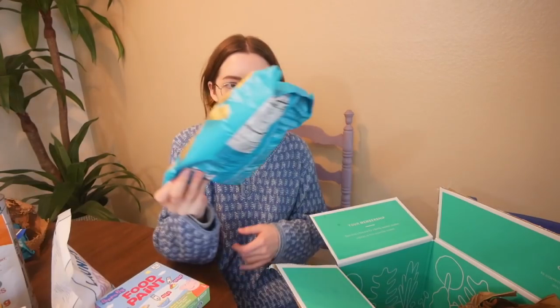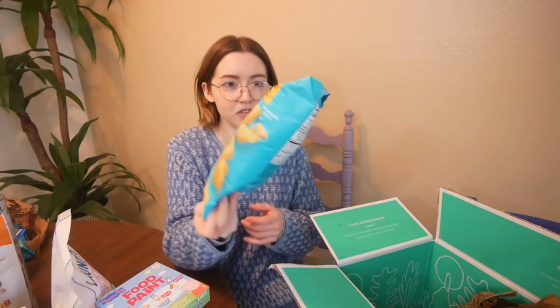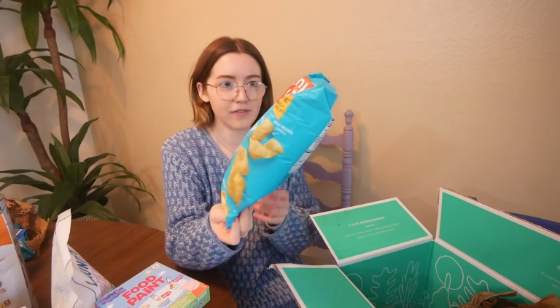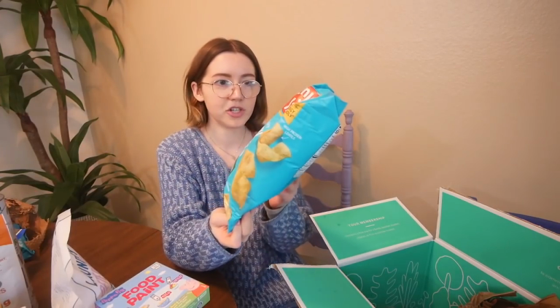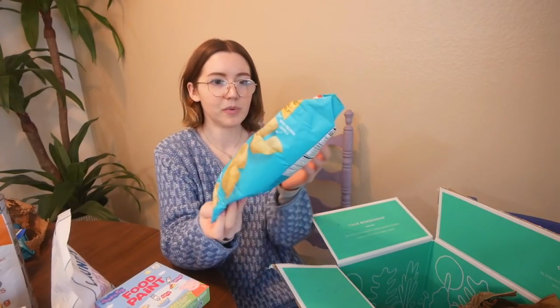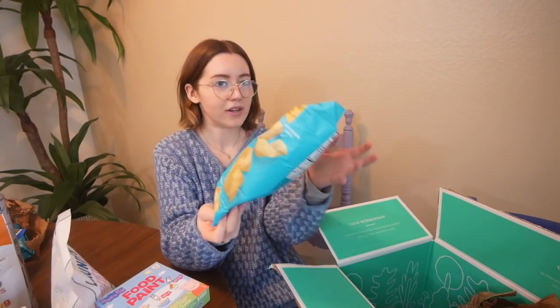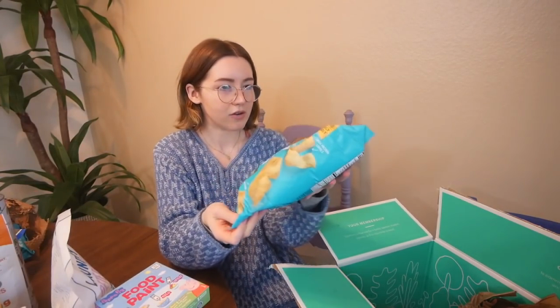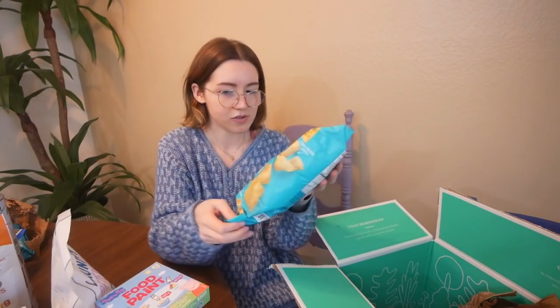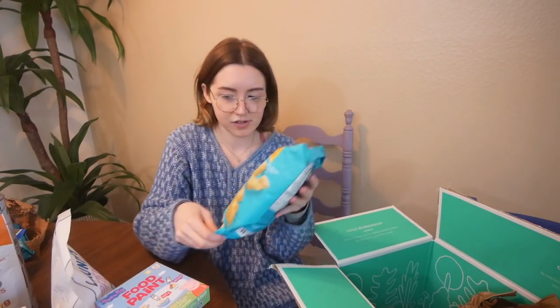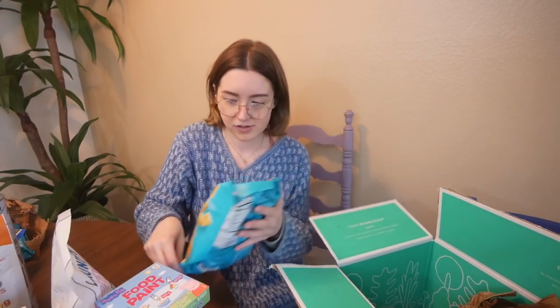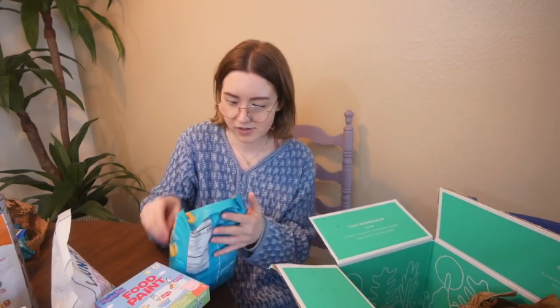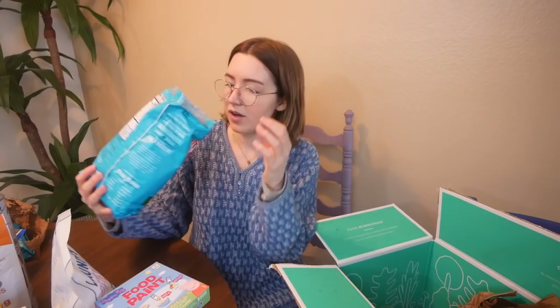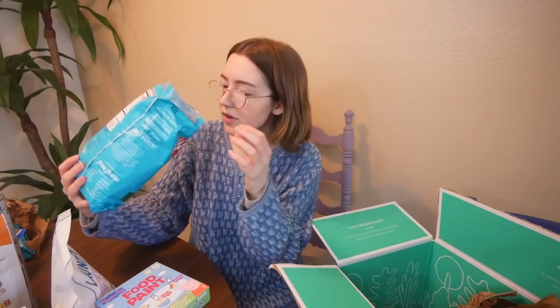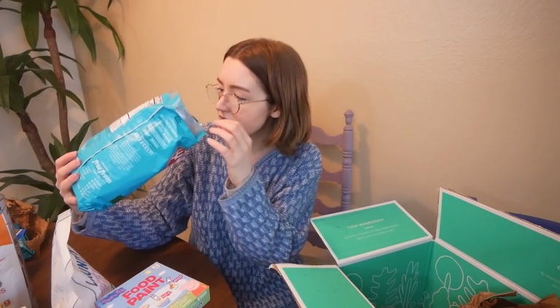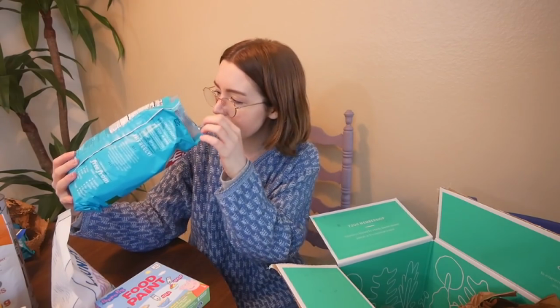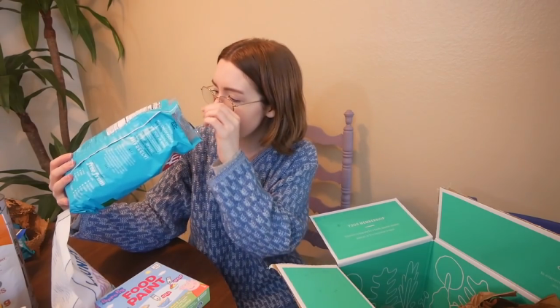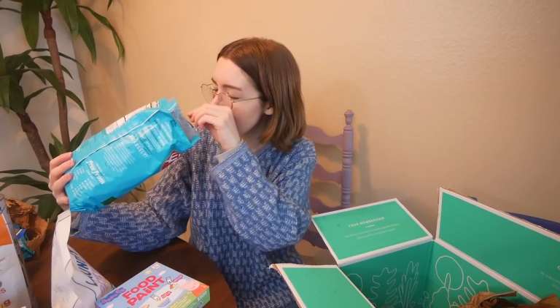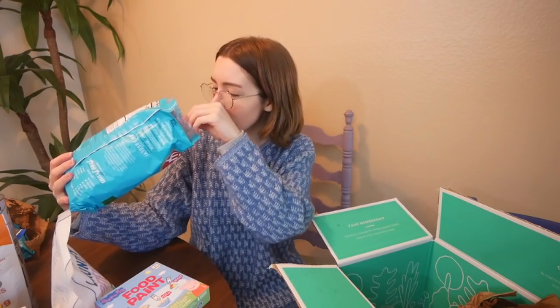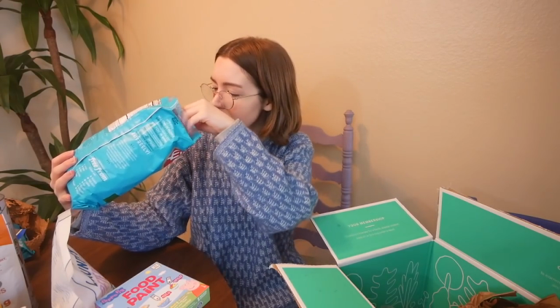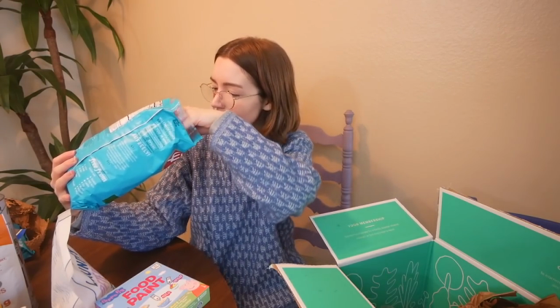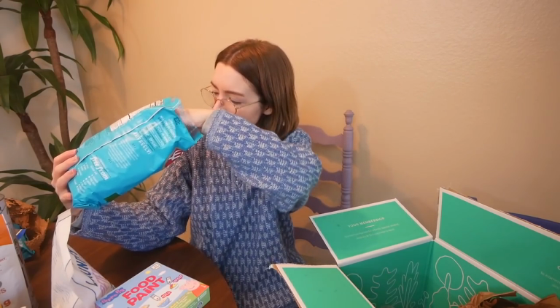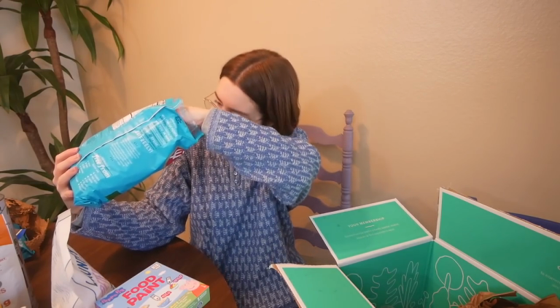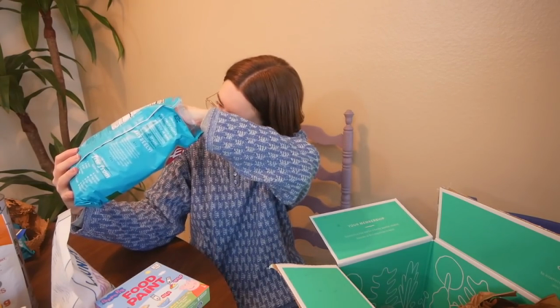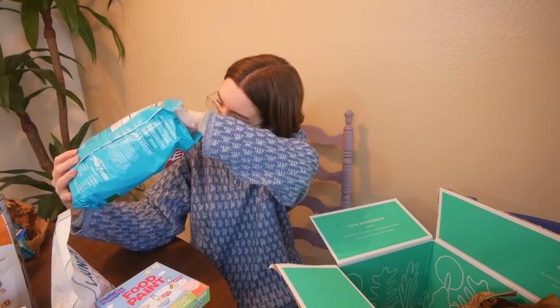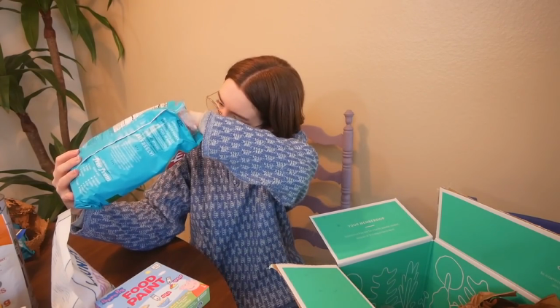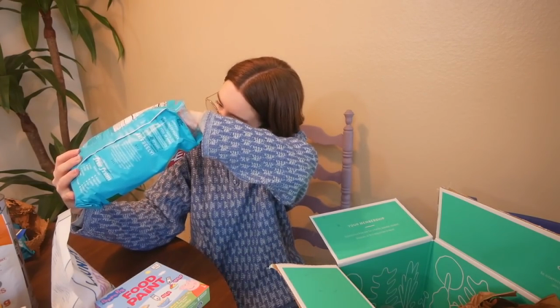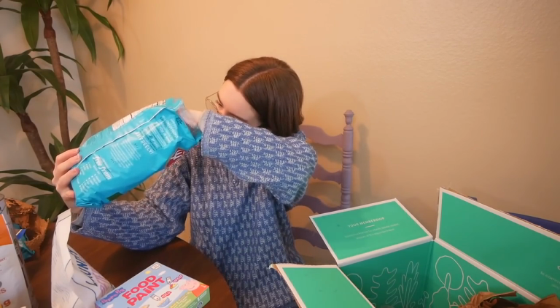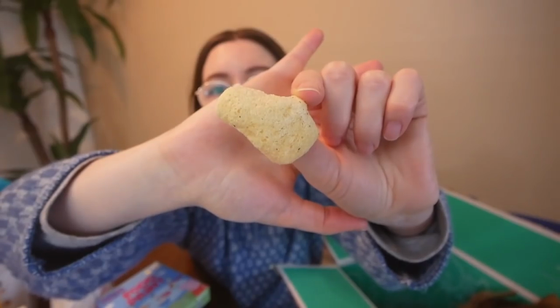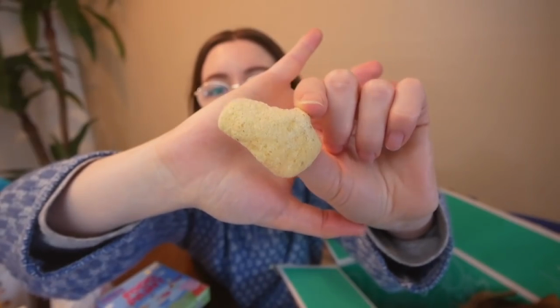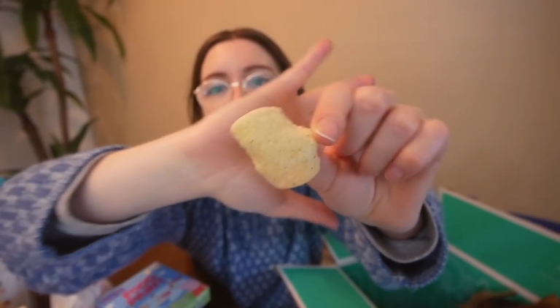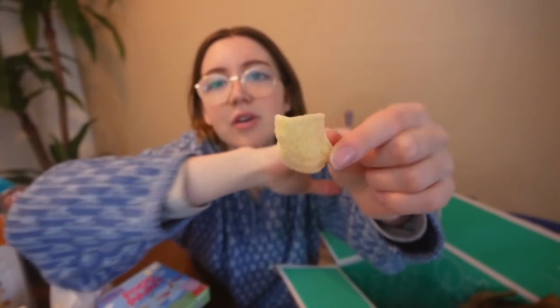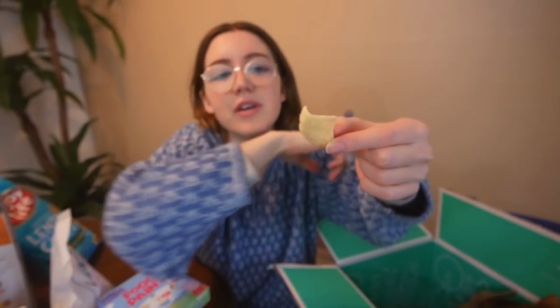Let's just have a chip right now, since now that I've seen them I really want to eat them. Light and airy.